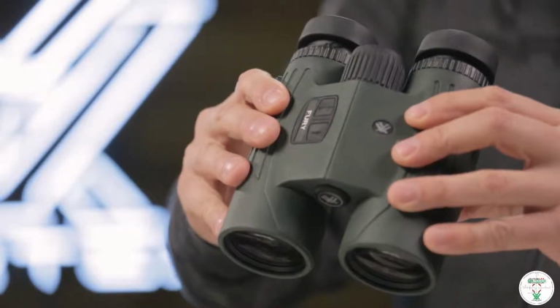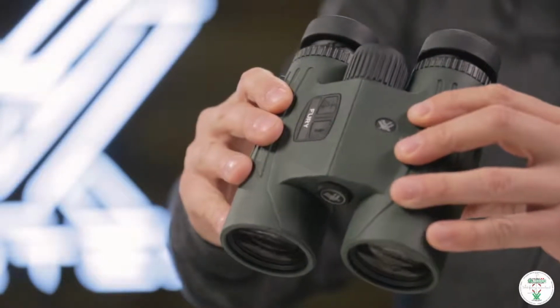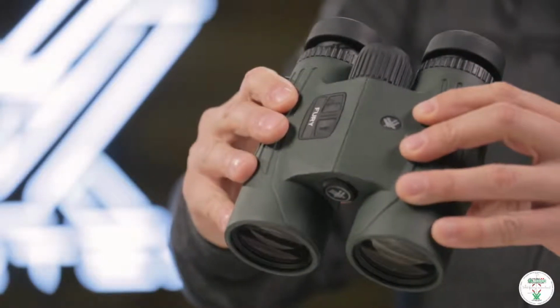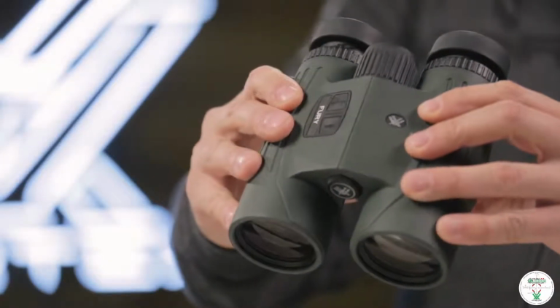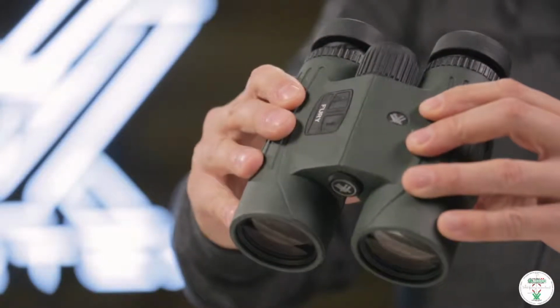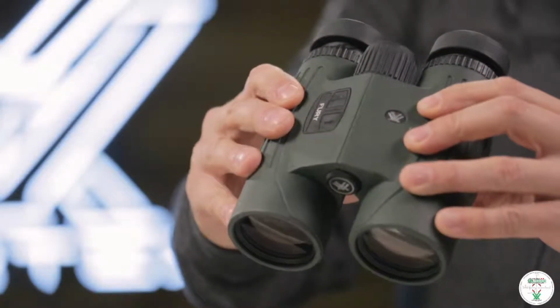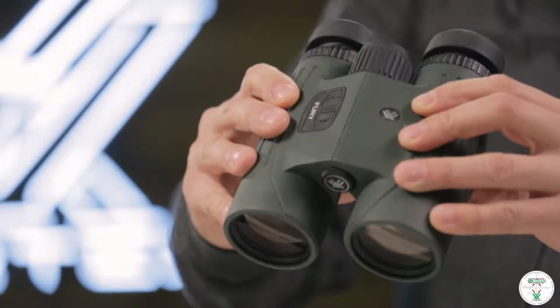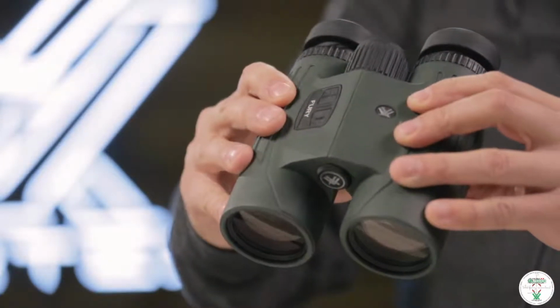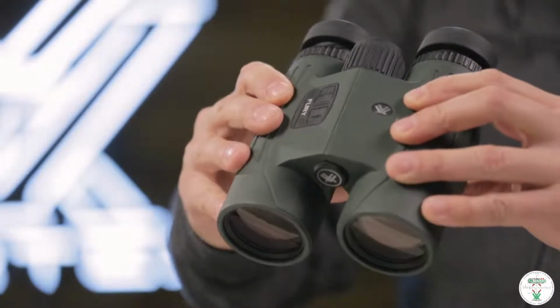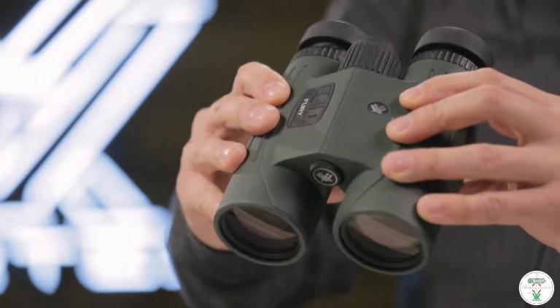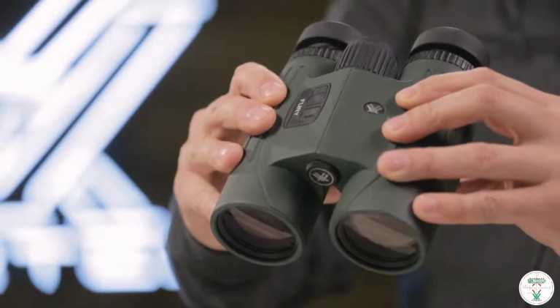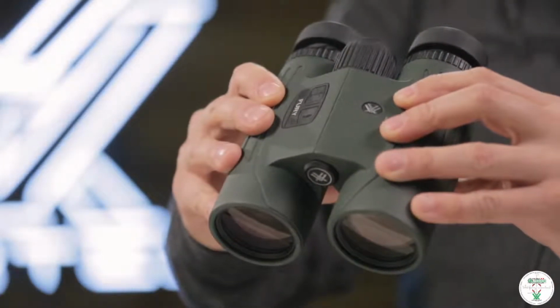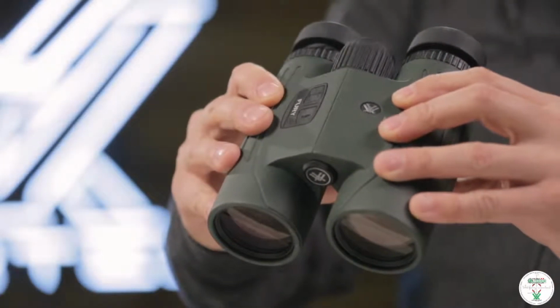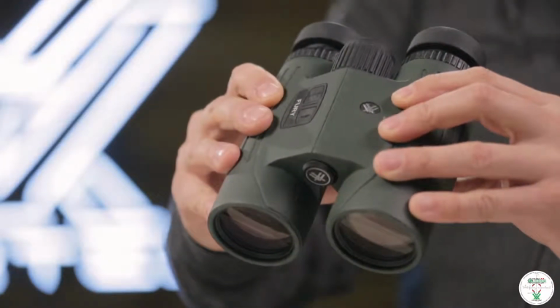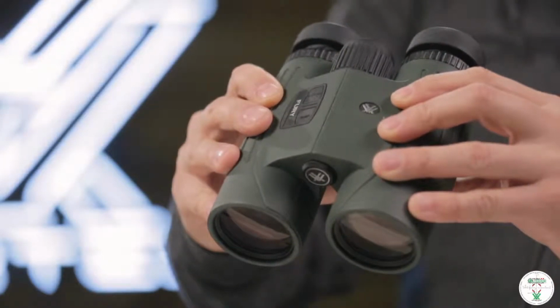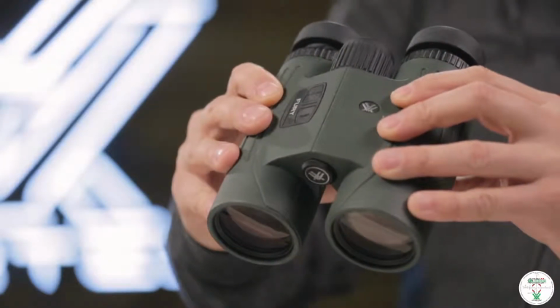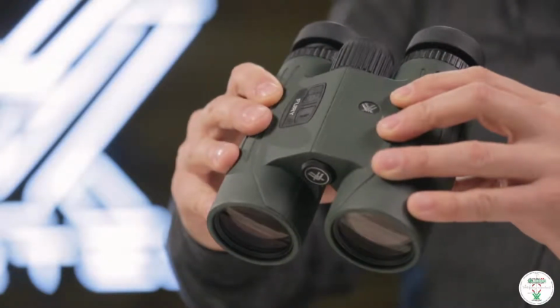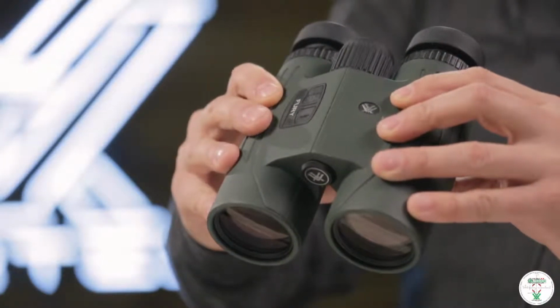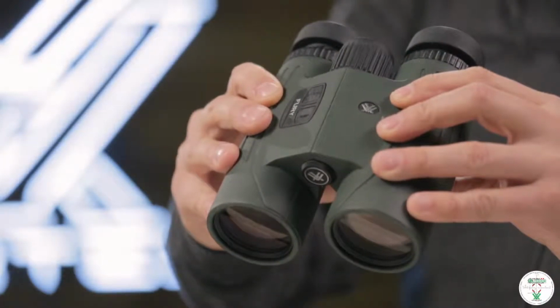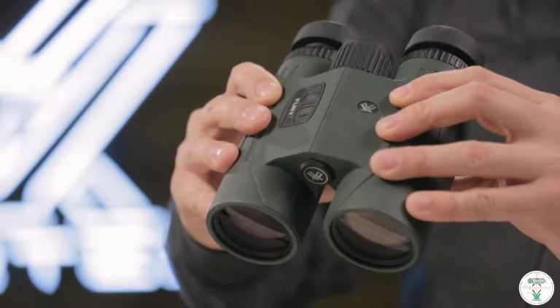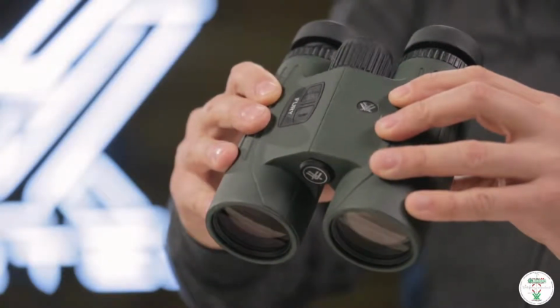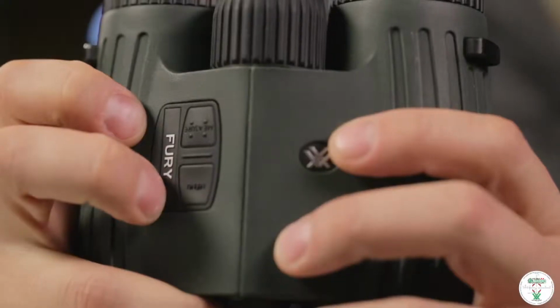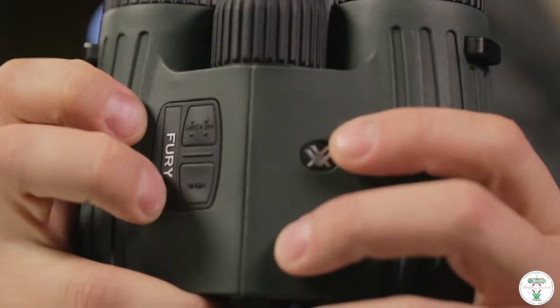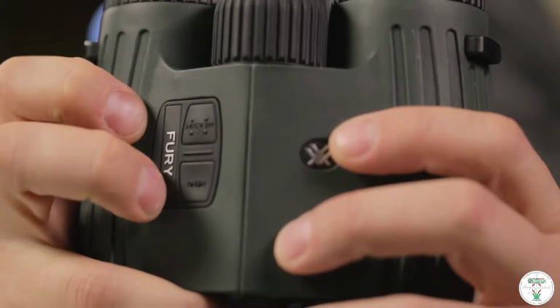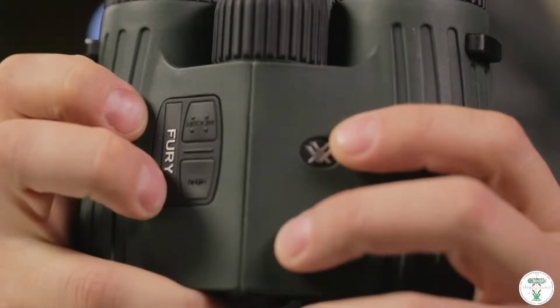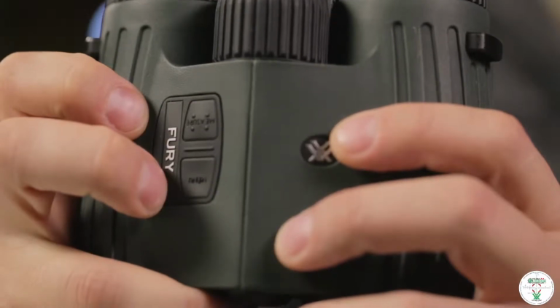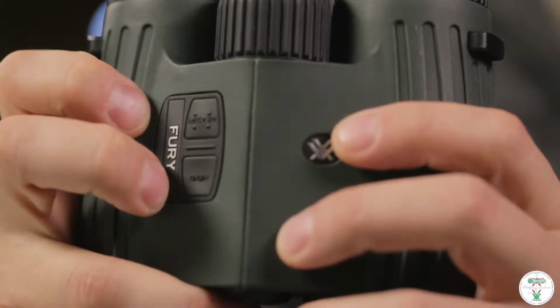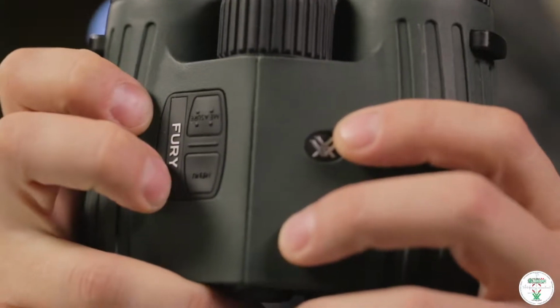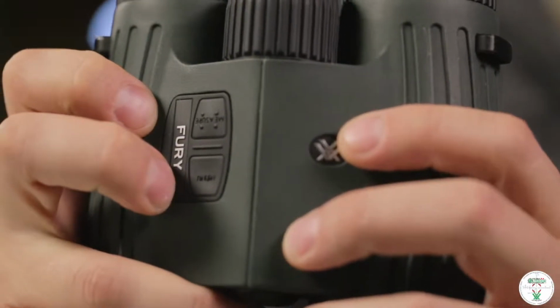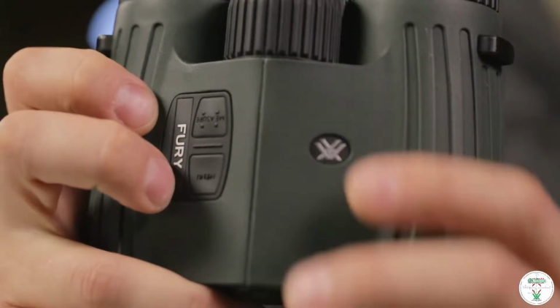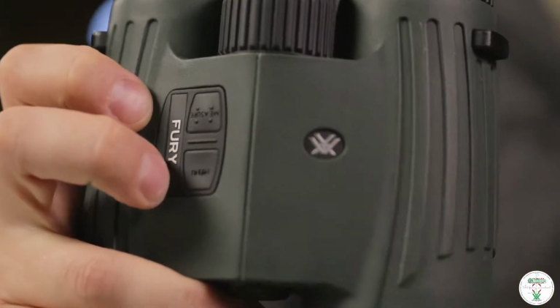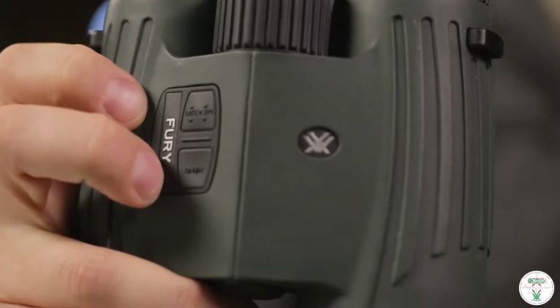Nobody says it better. In this case, nobody shows it better than Vortex Optics themselves. Let's check it out.